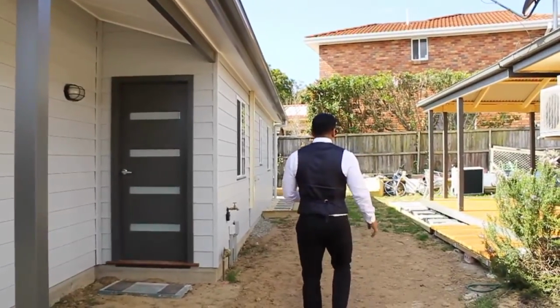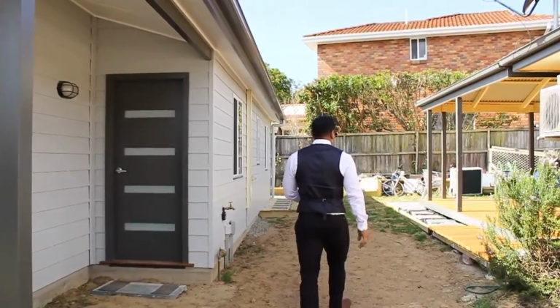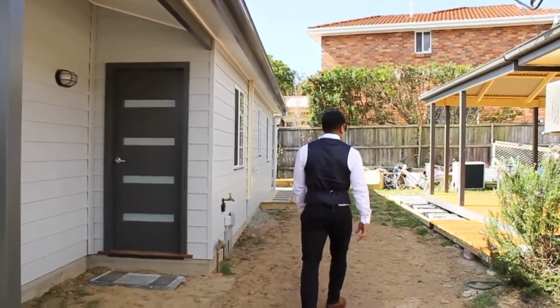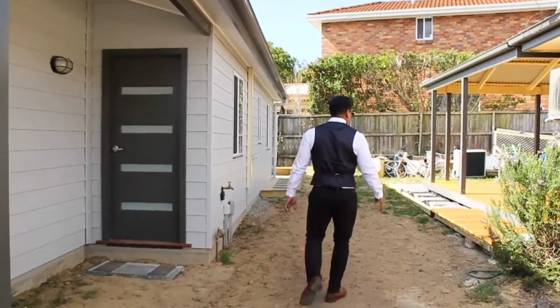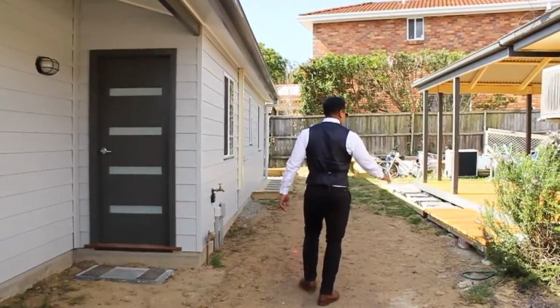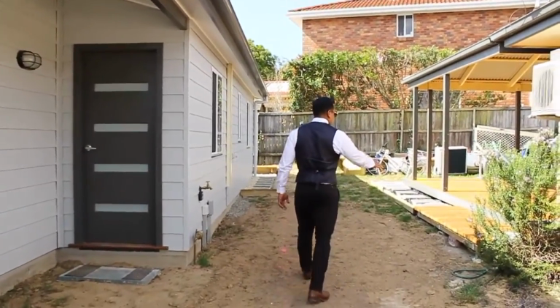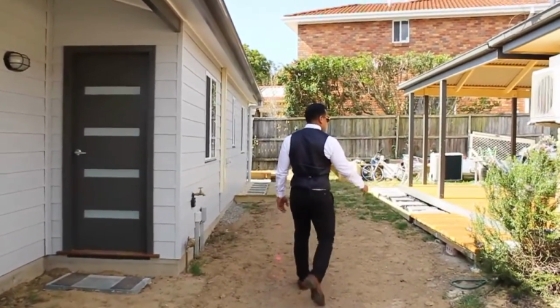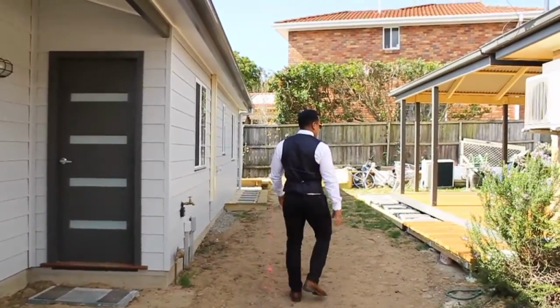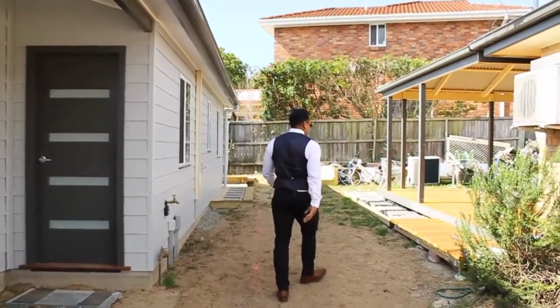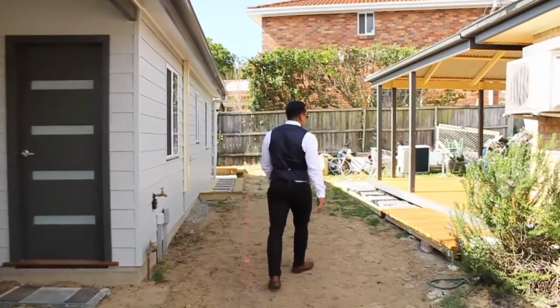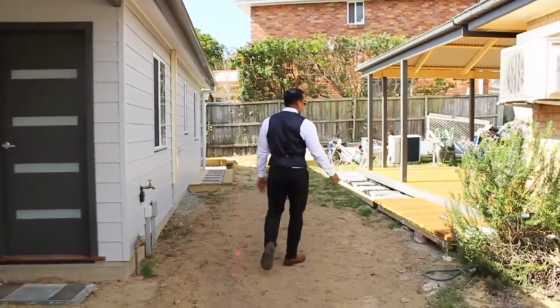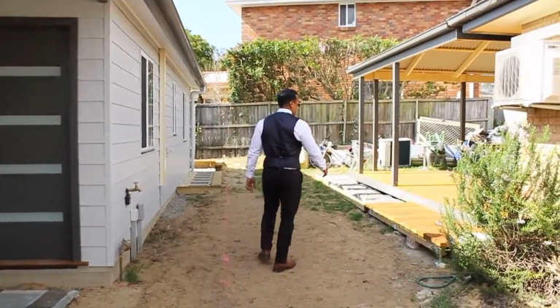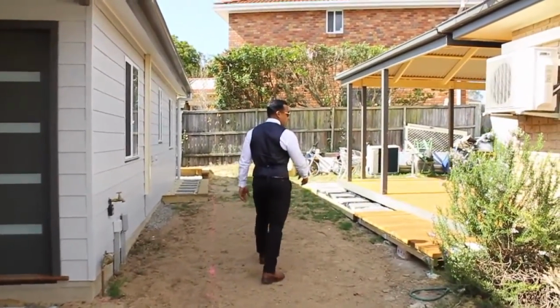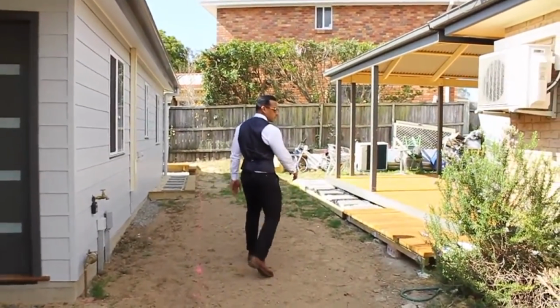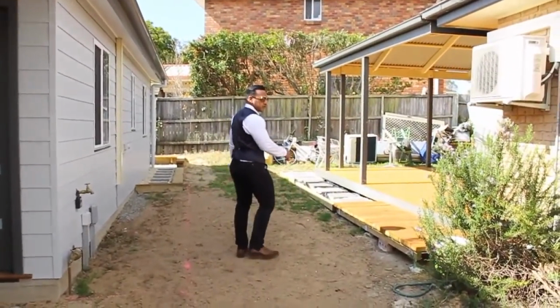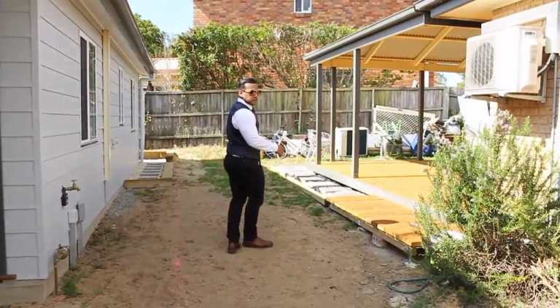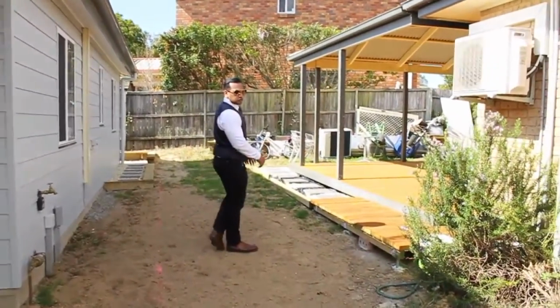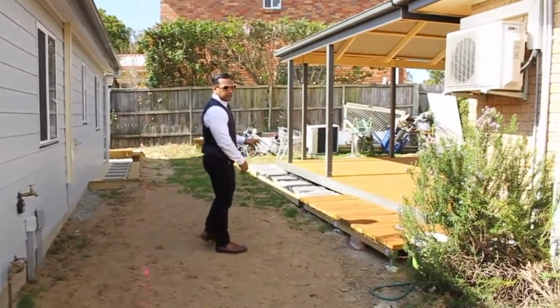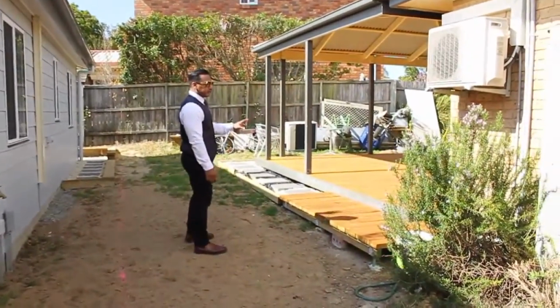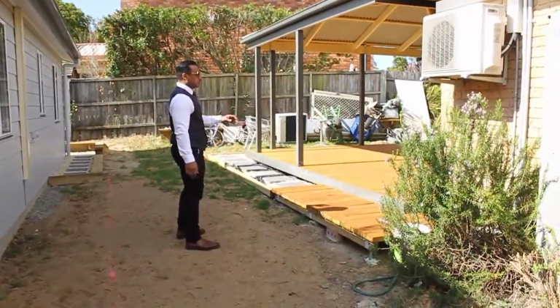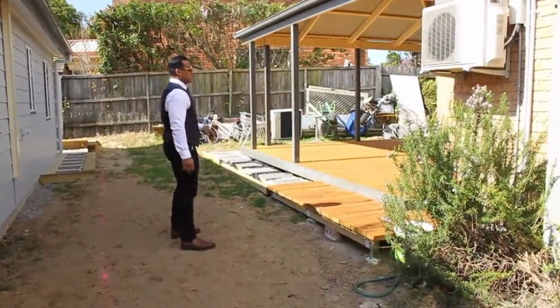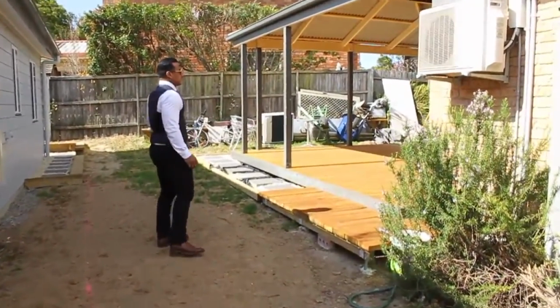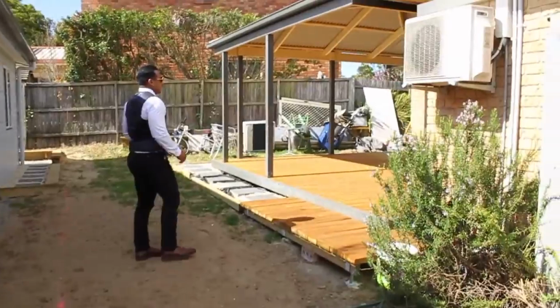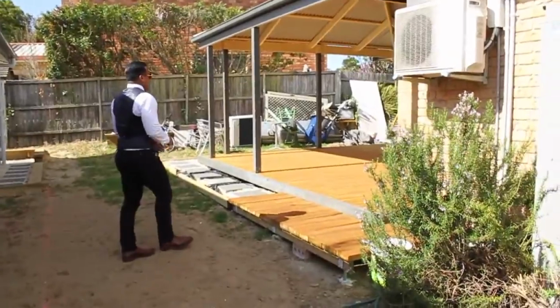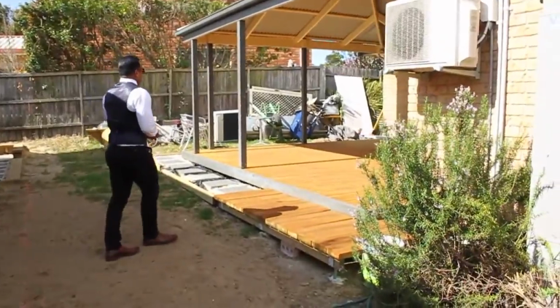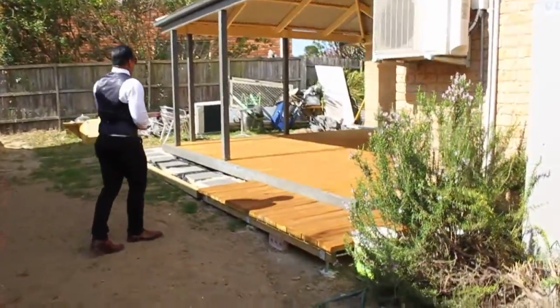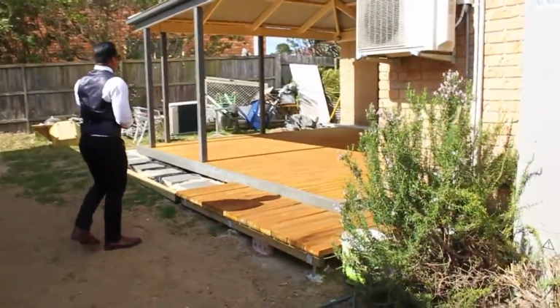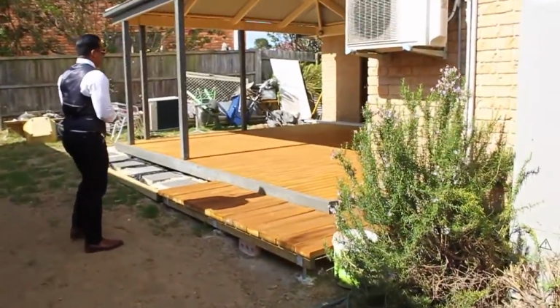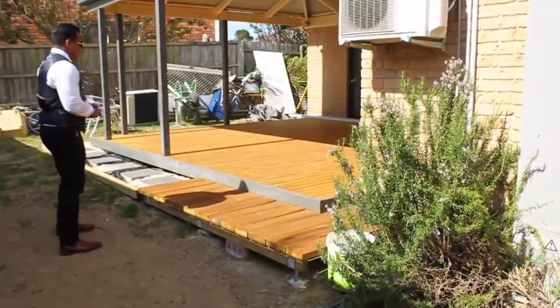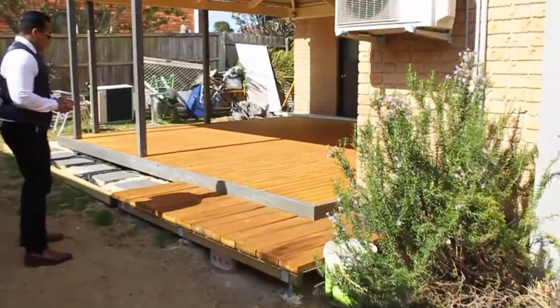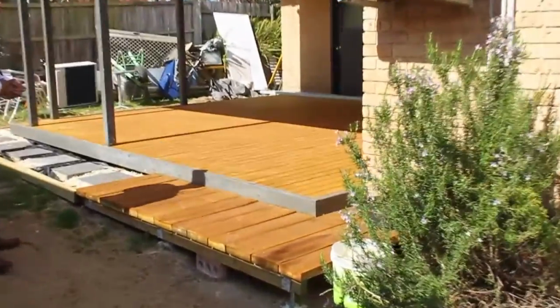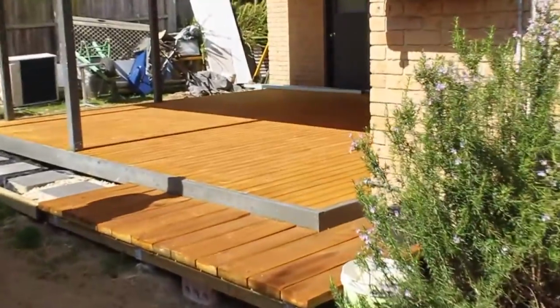We've built a new deck over here for the original dwelling. It's come up quite good.